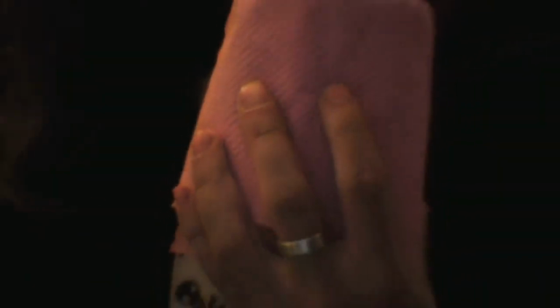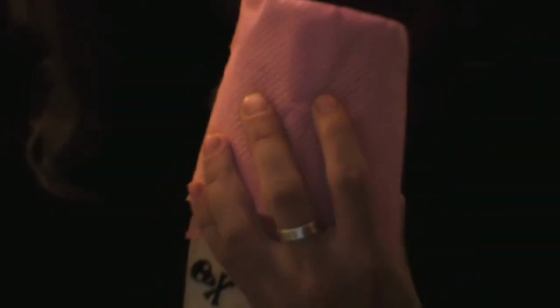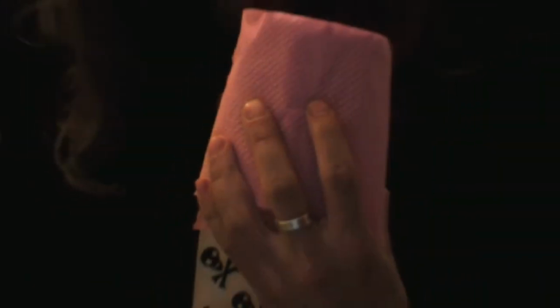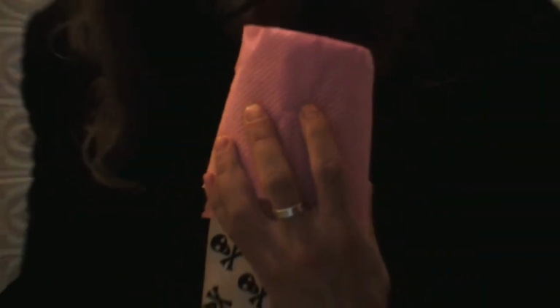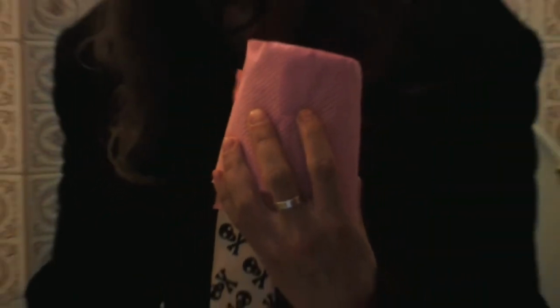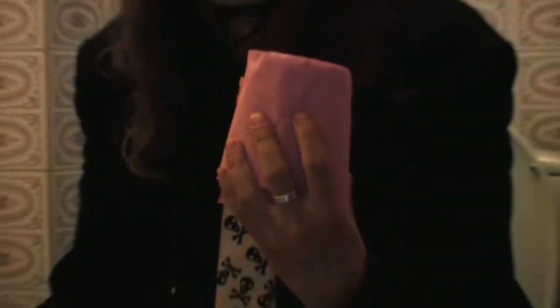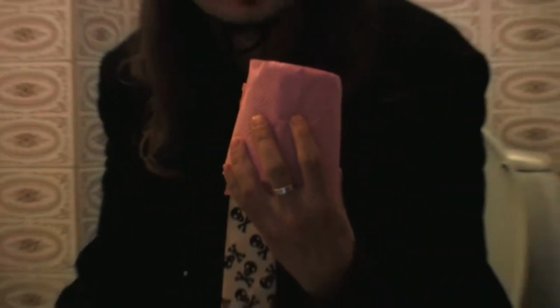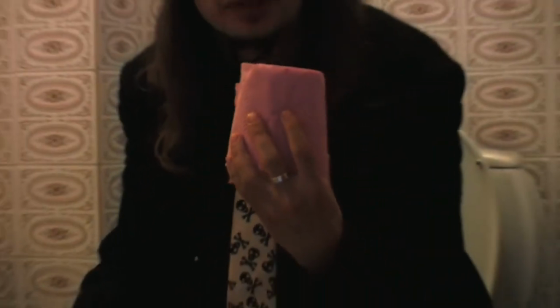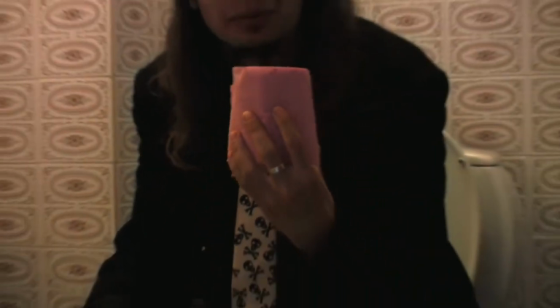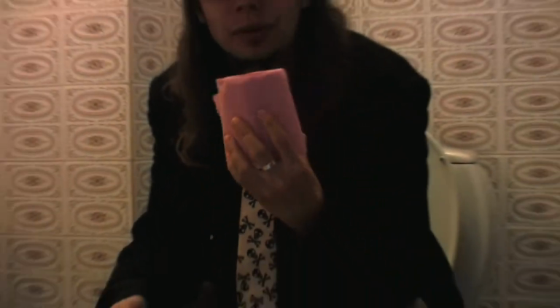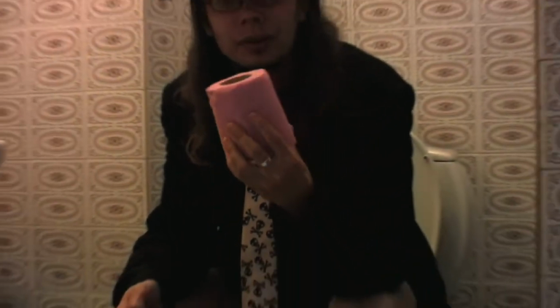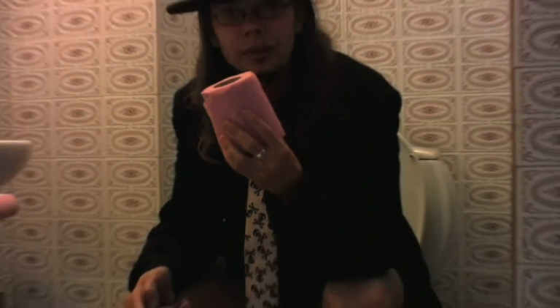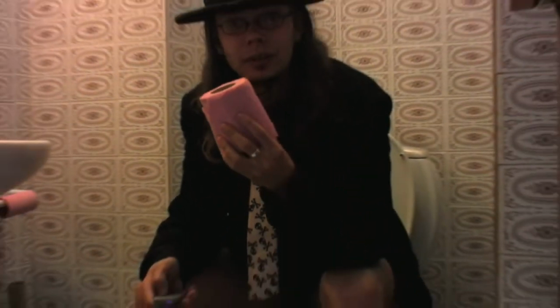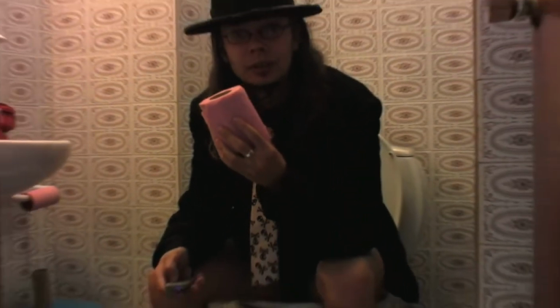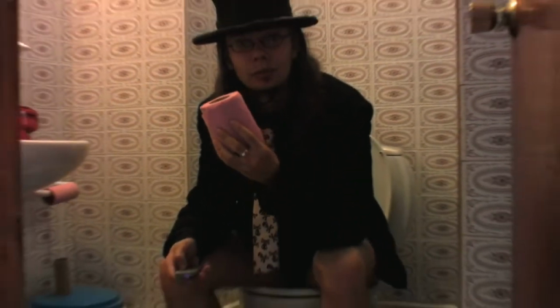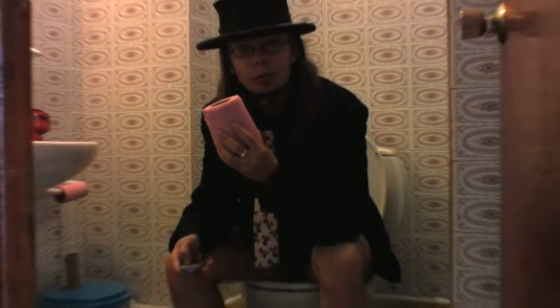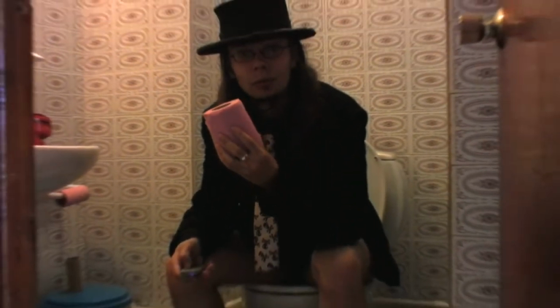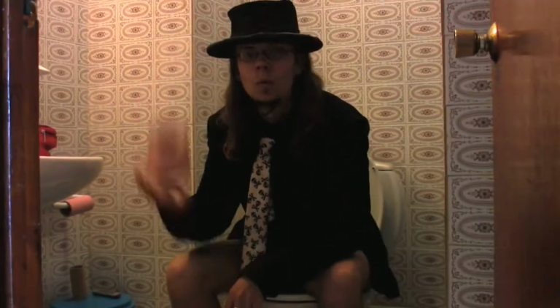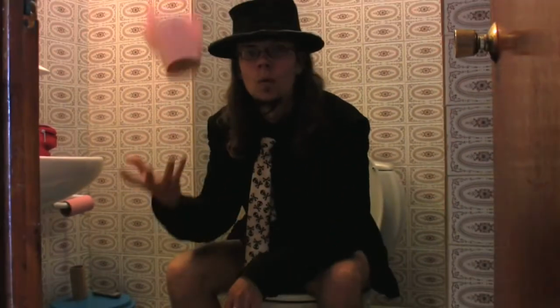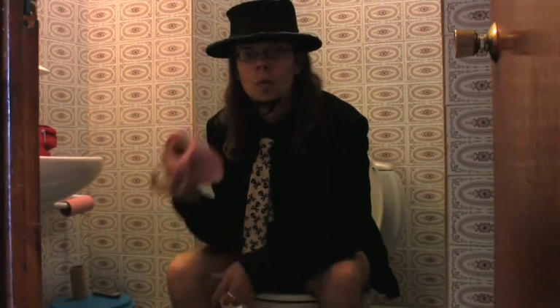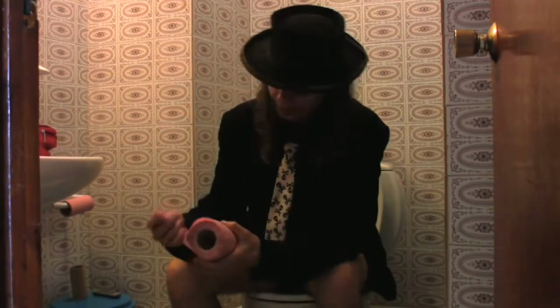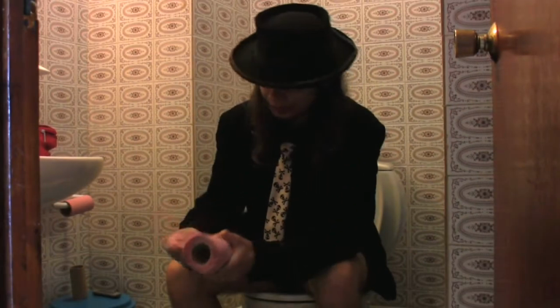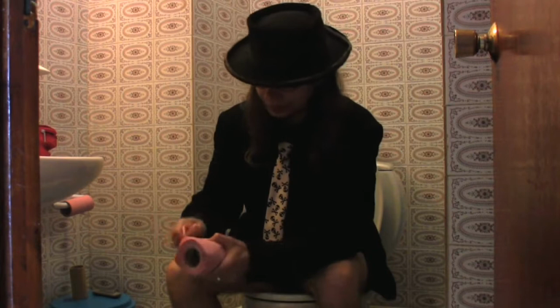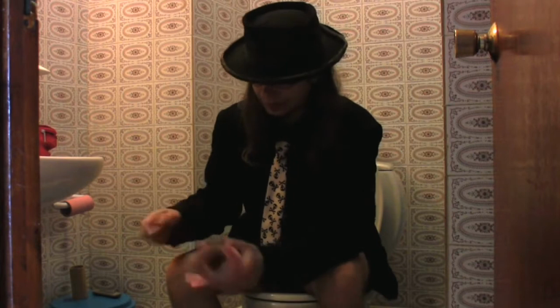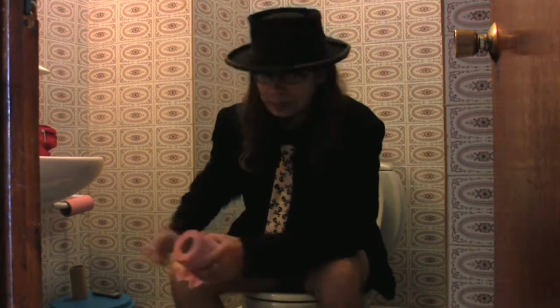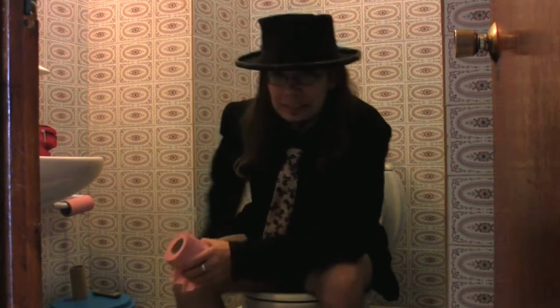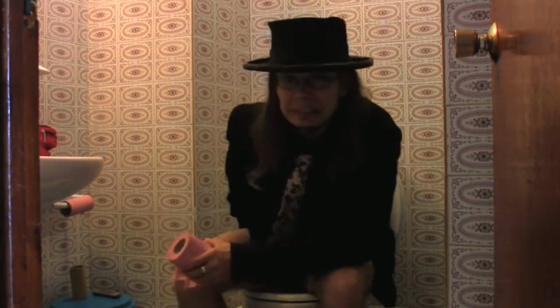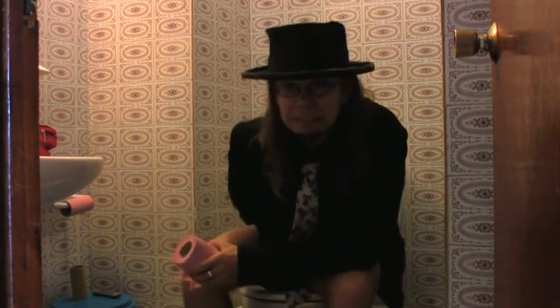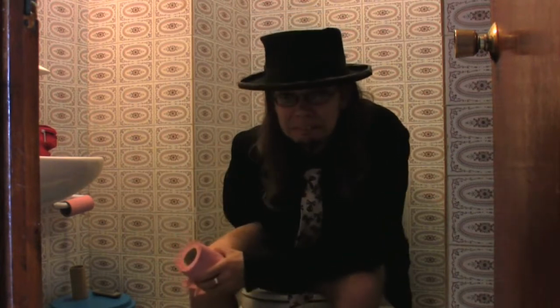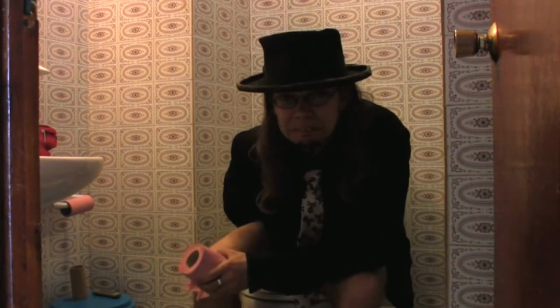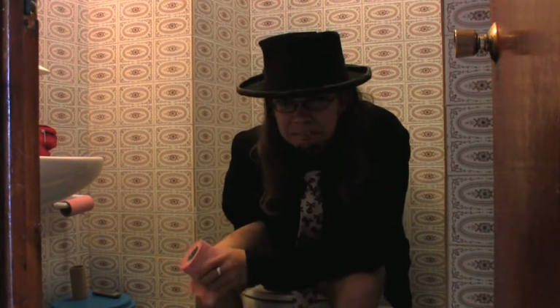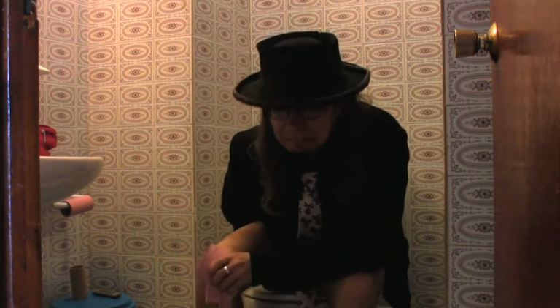Pink toilet paper is way too underrated. Dignity is too overrated.